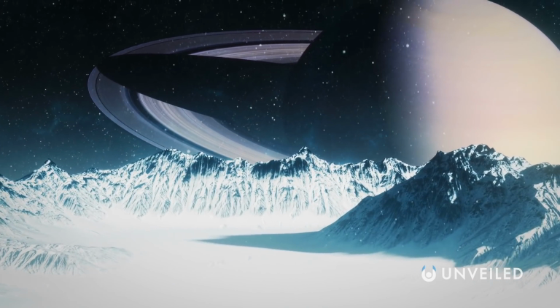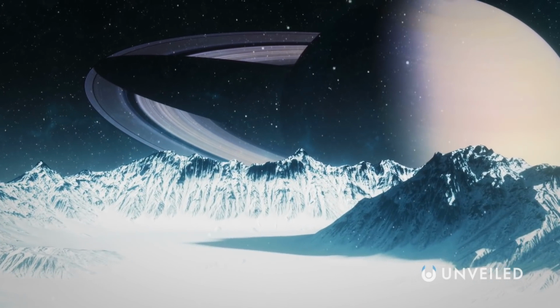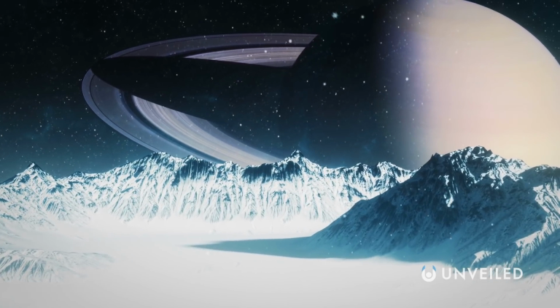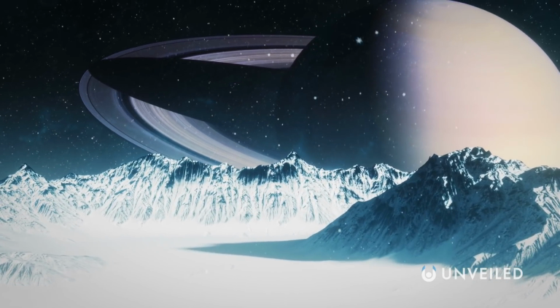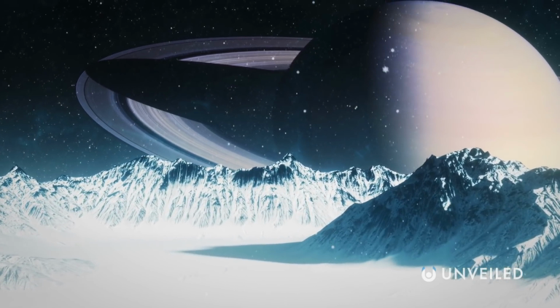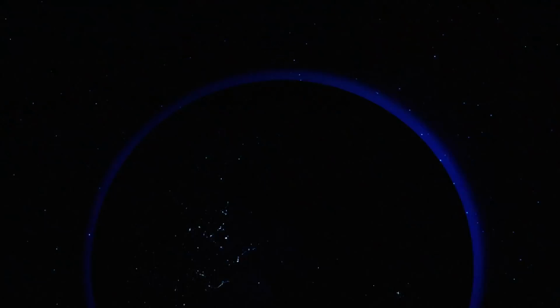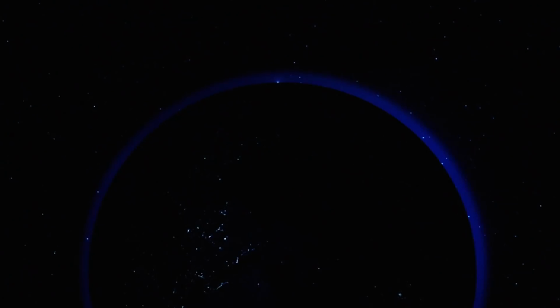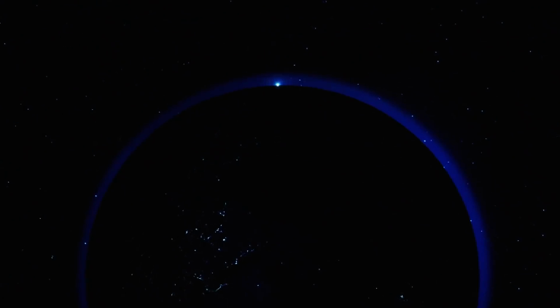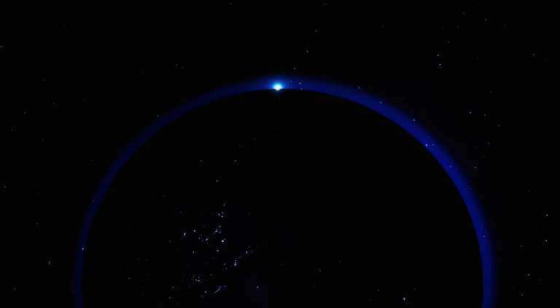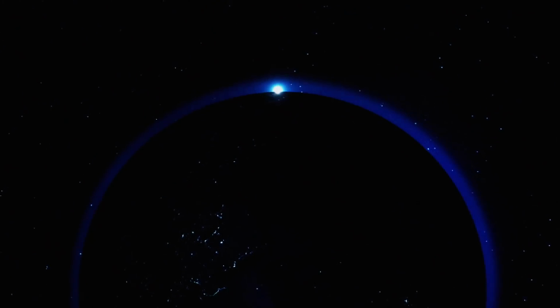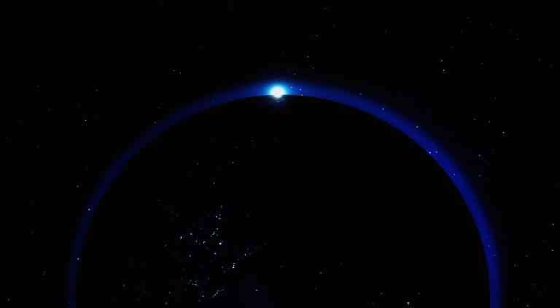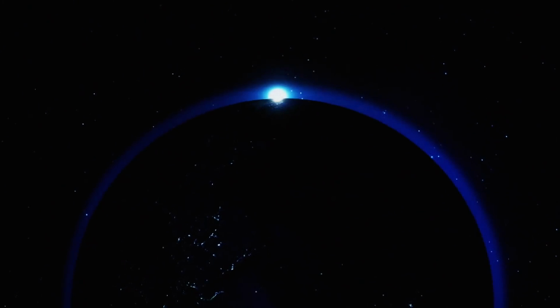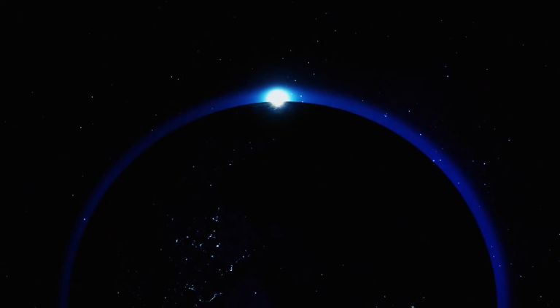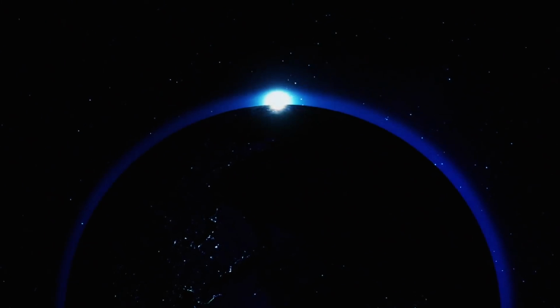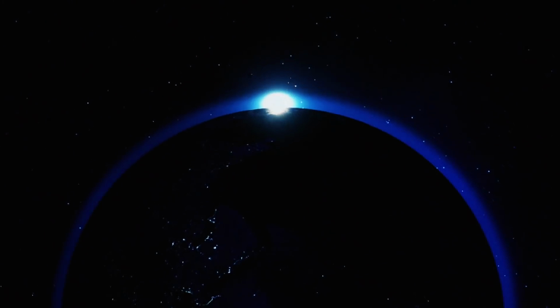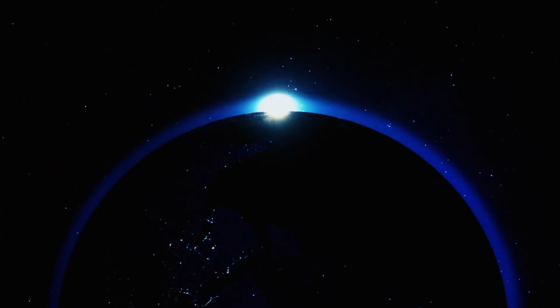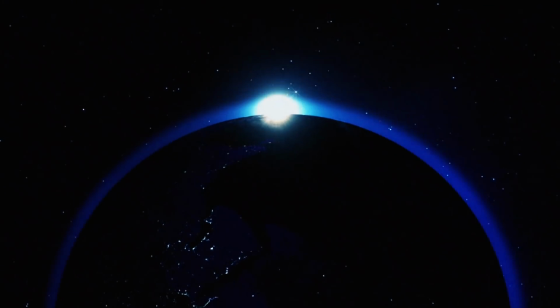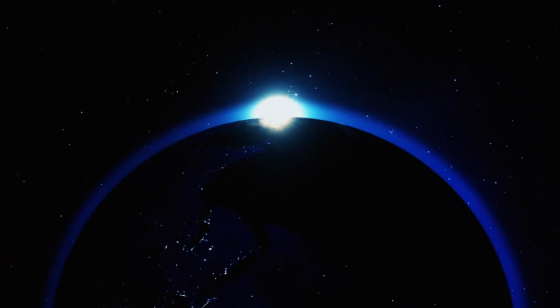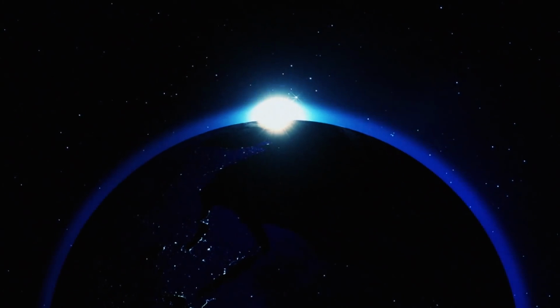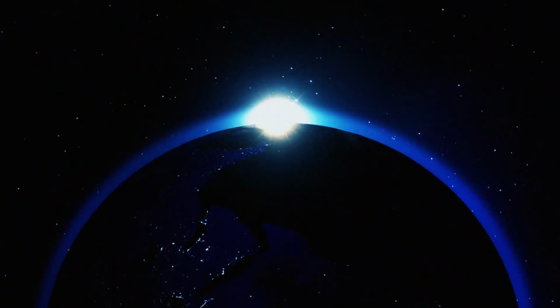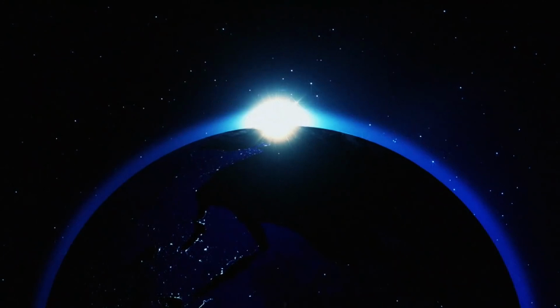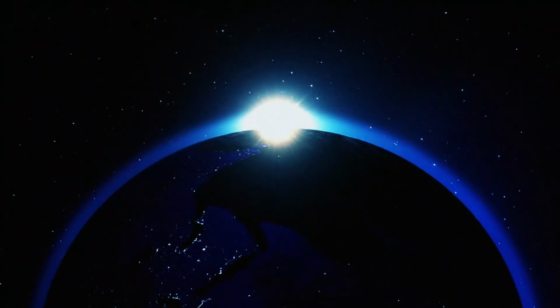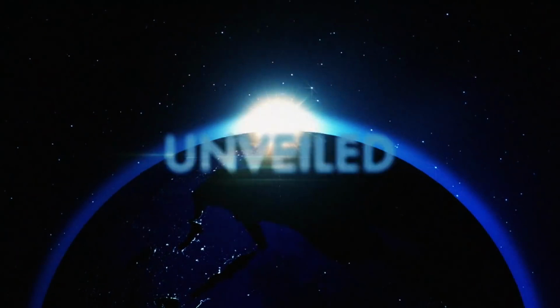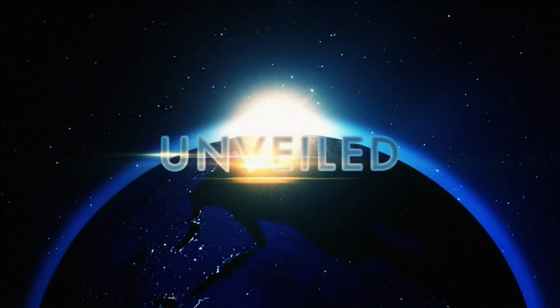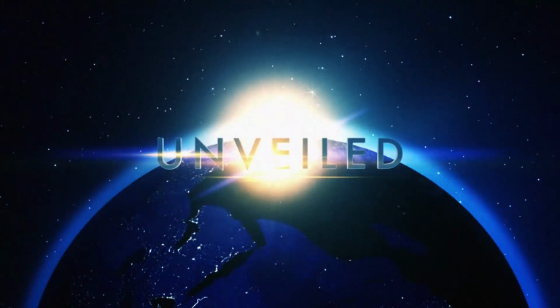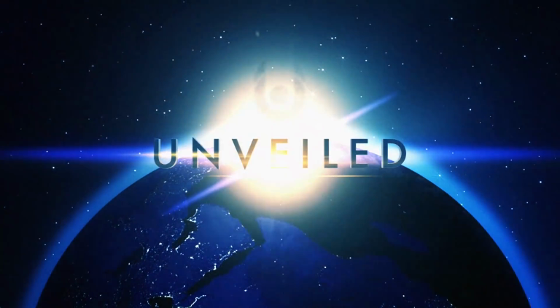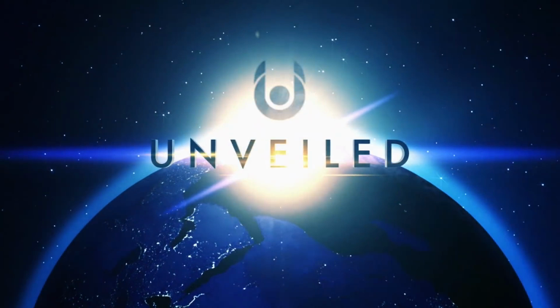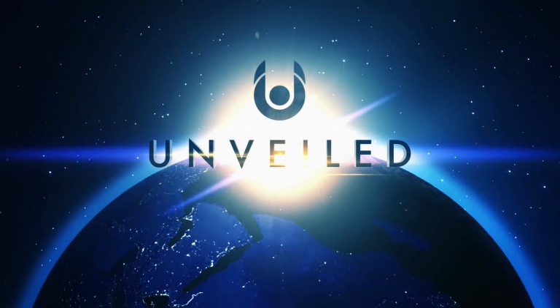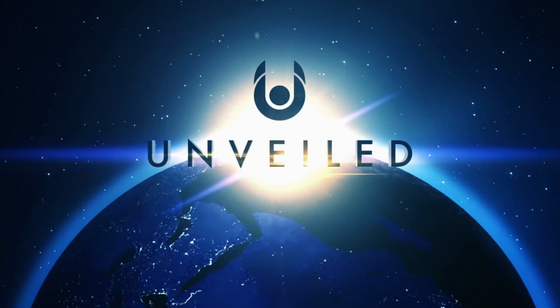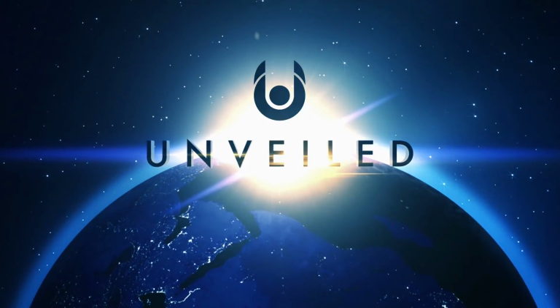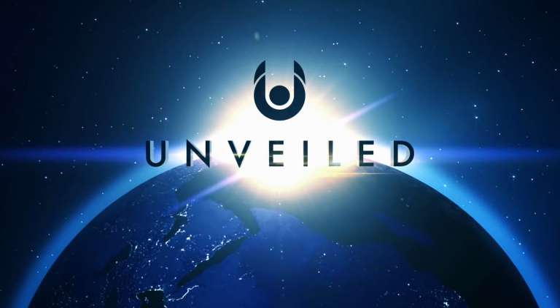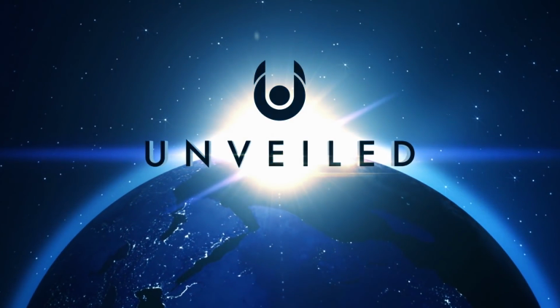But this is Unveiled, and today we're answering the extraordinary question: did aliens cause the tiger stripes on Enceladus?